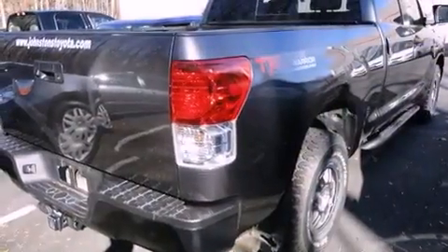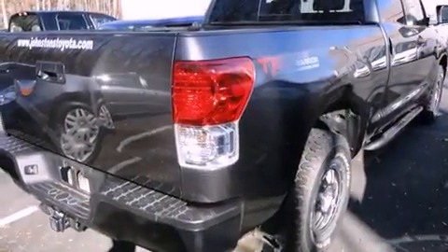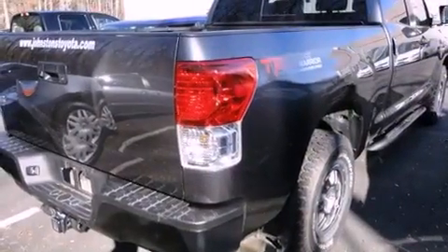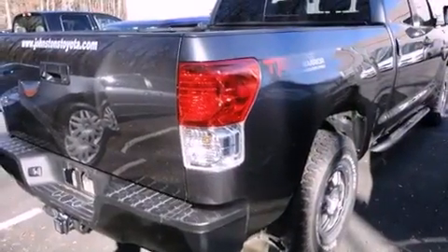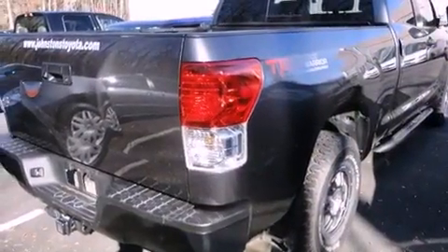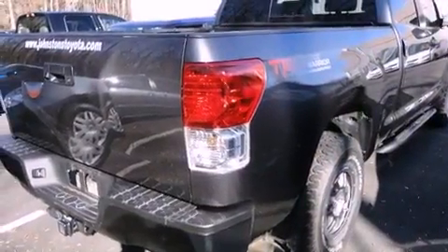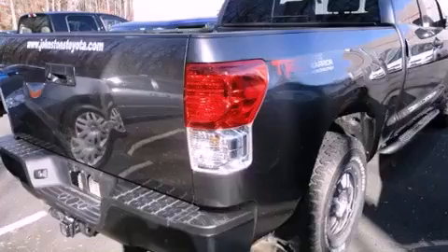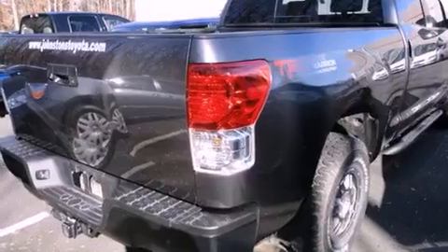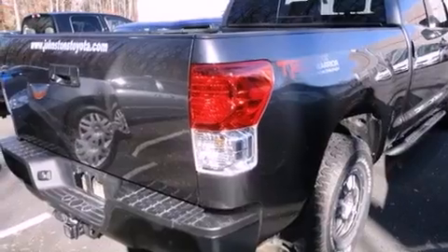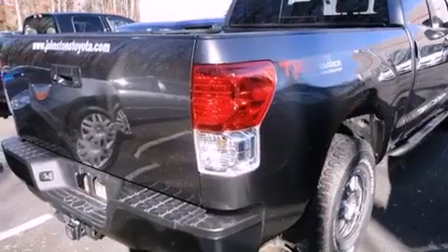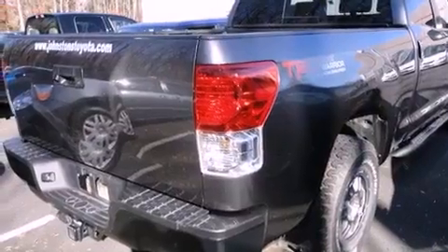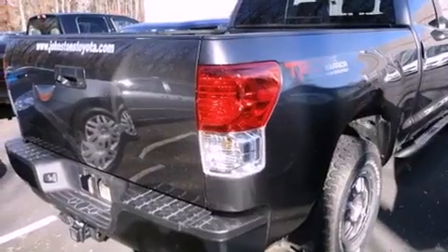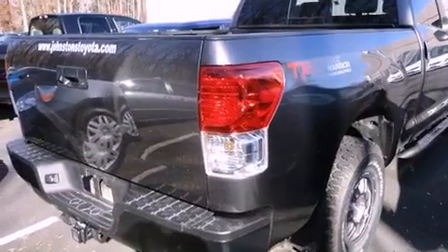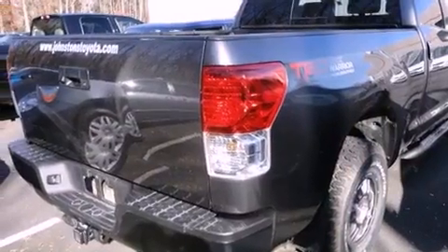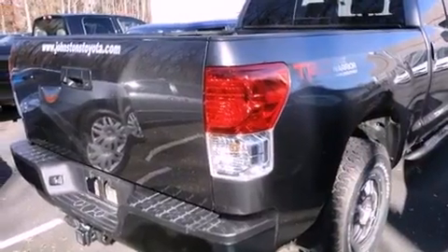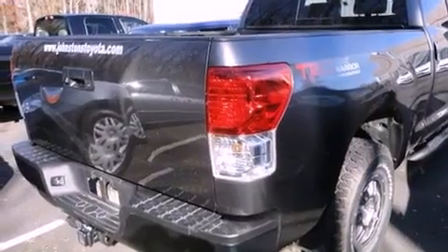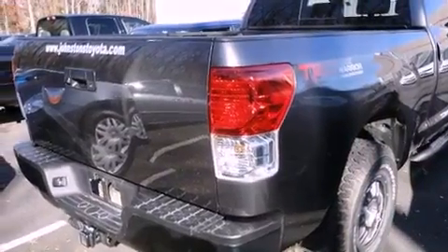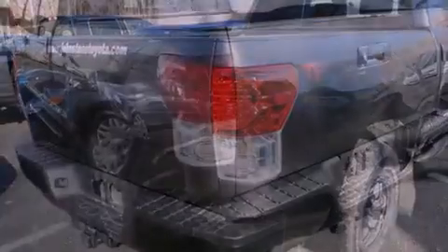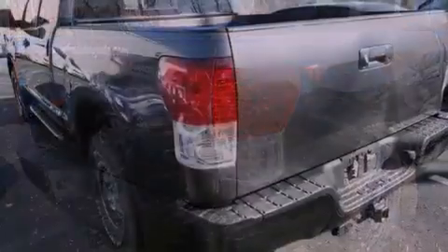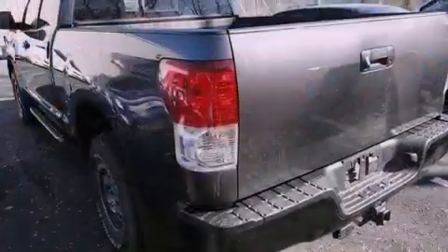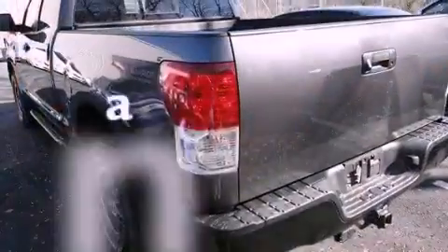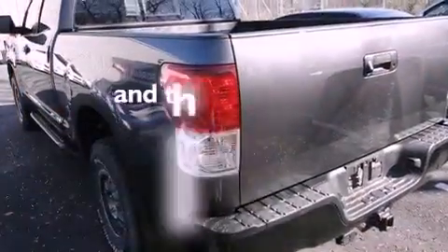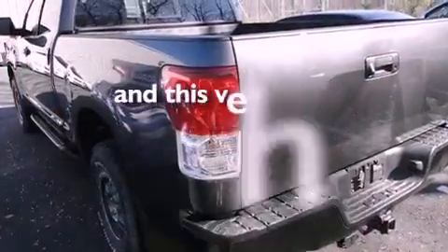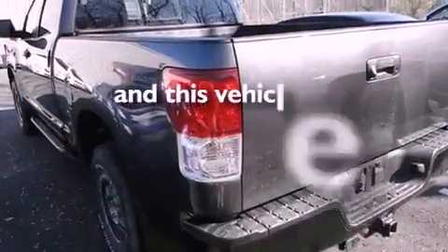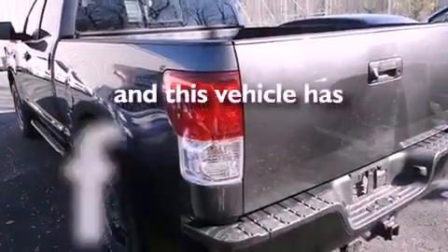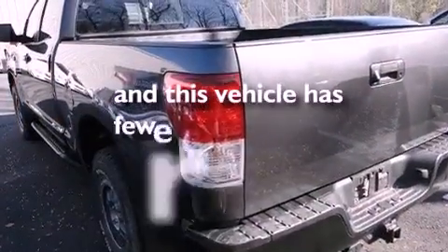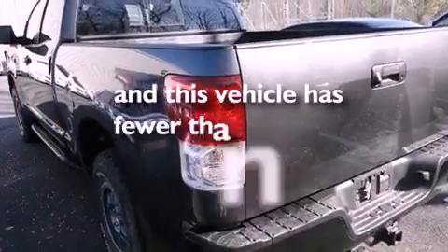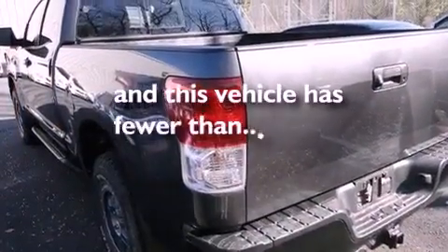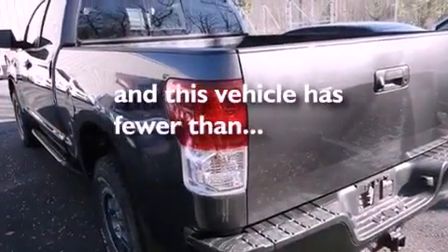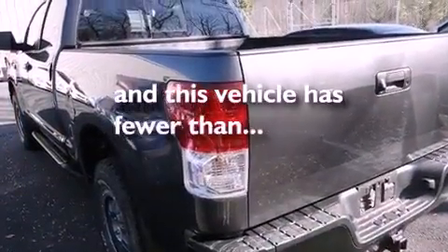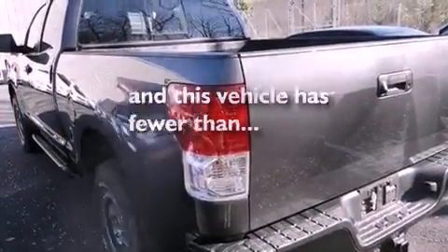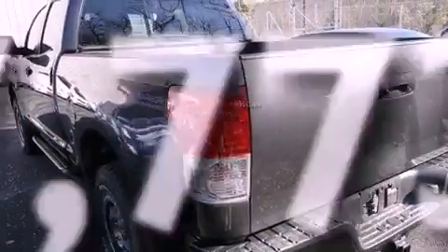Additional features include a low tire pressure indicator, variable valve timing, and this vehicle has less than 8,000 miles.